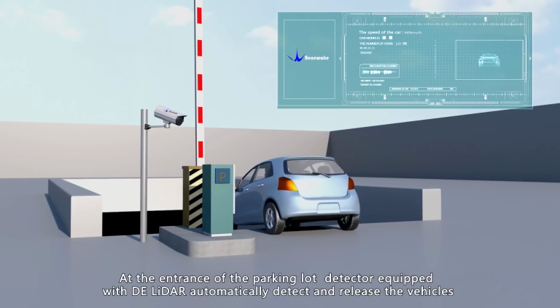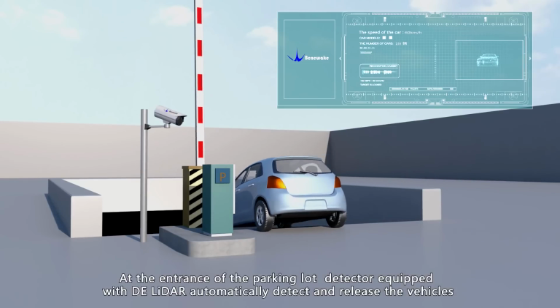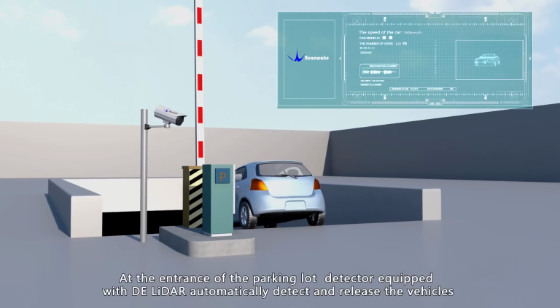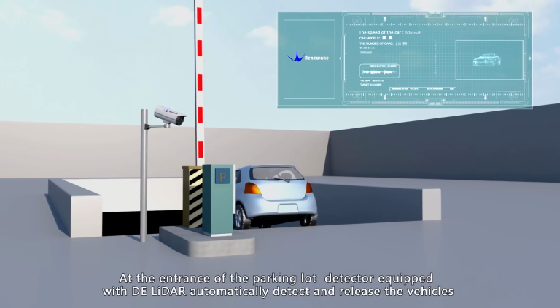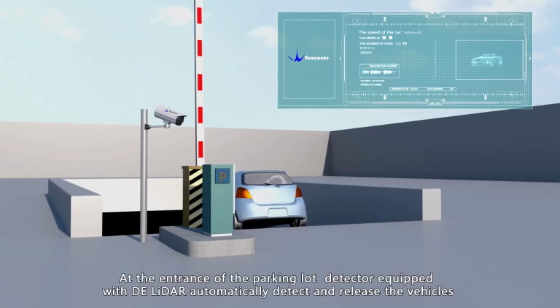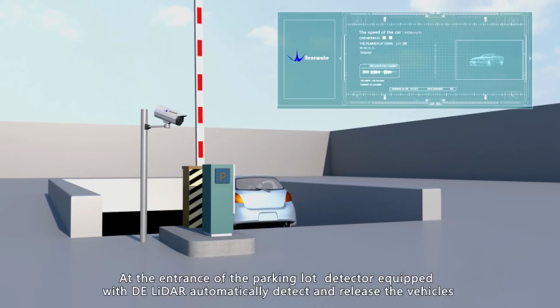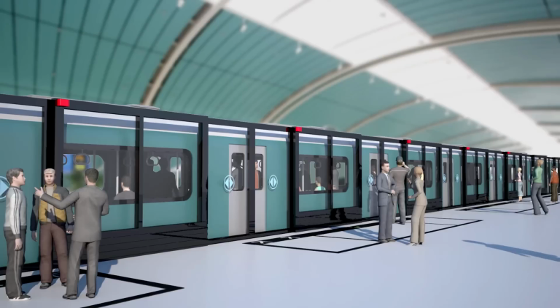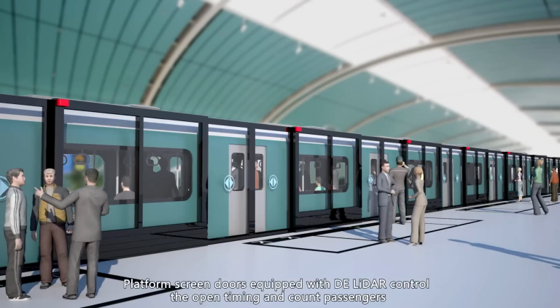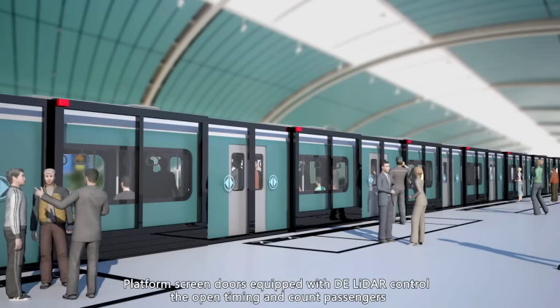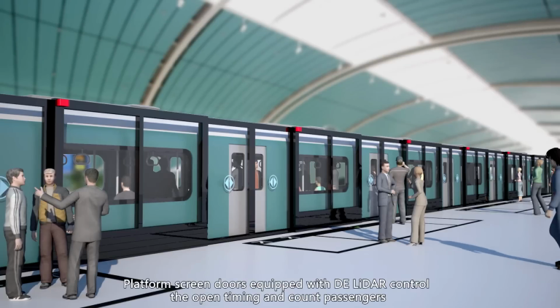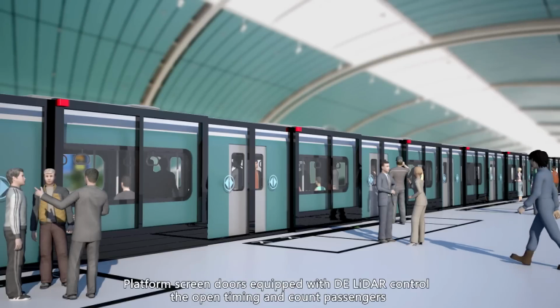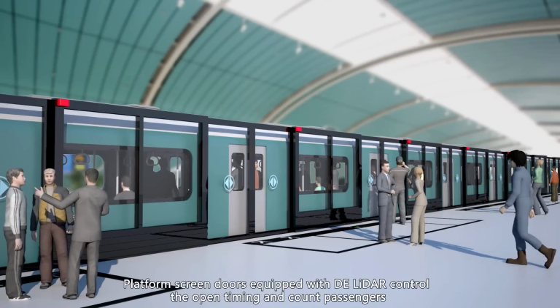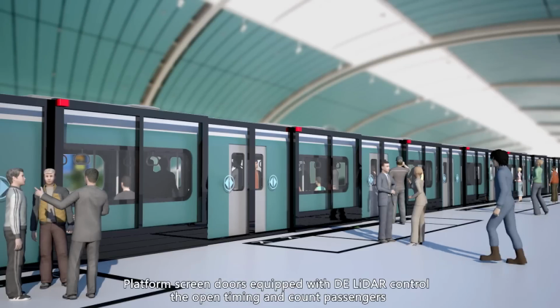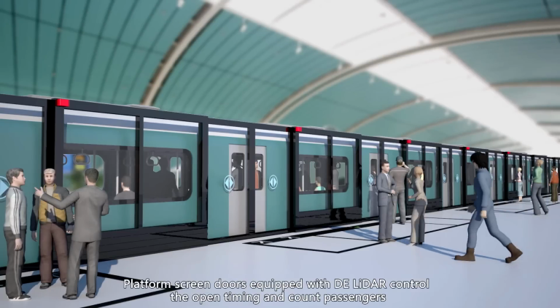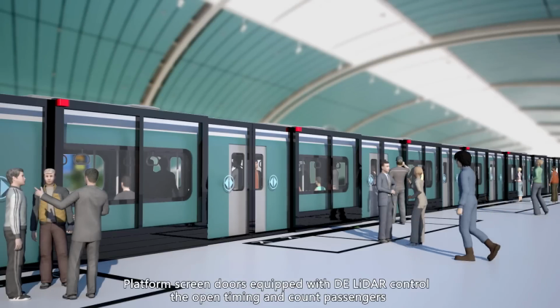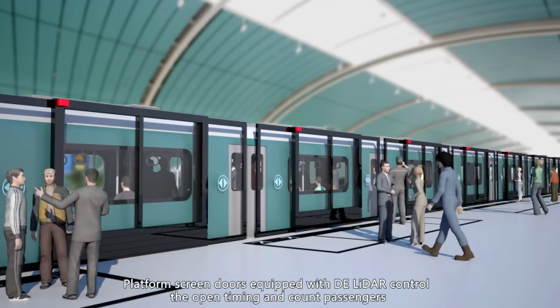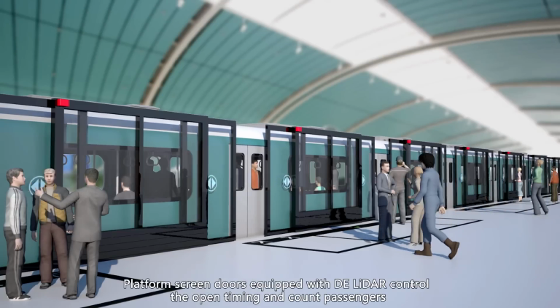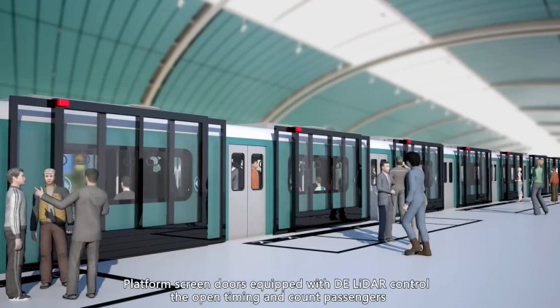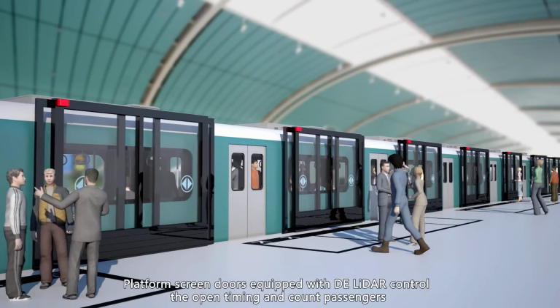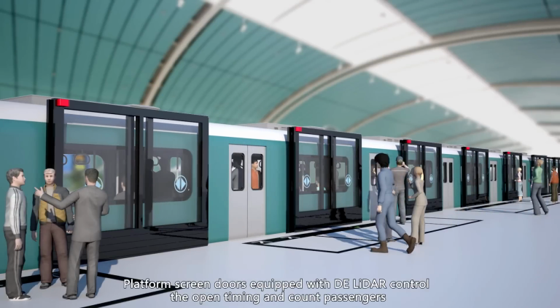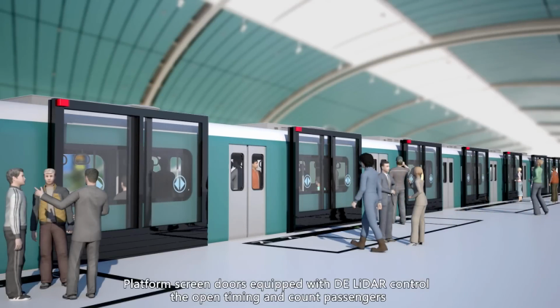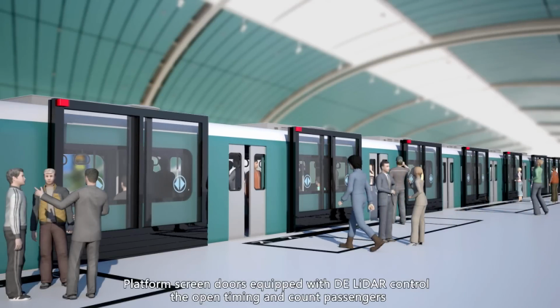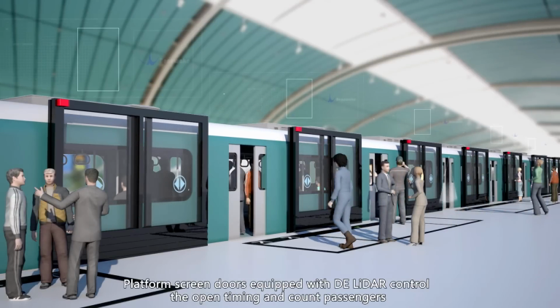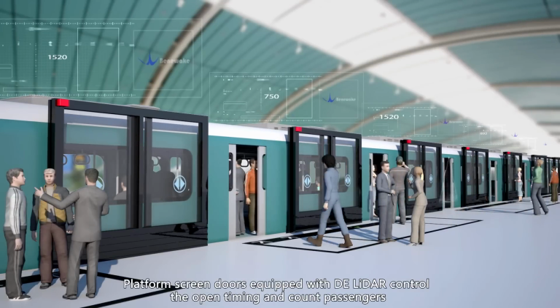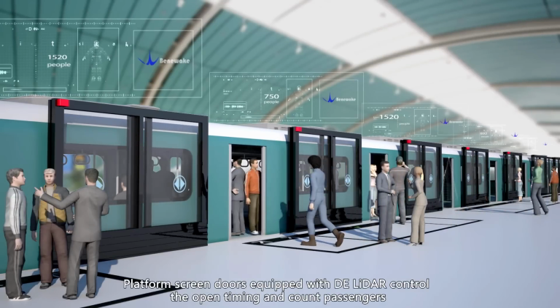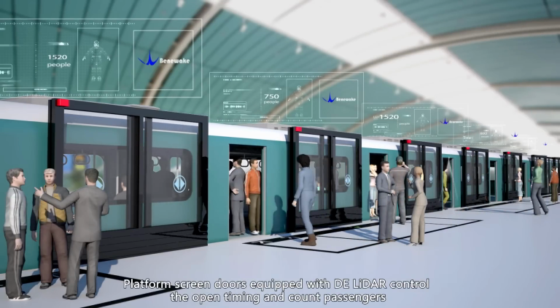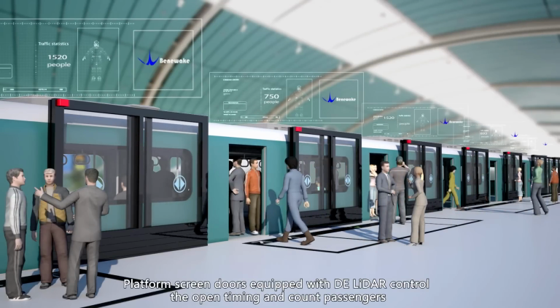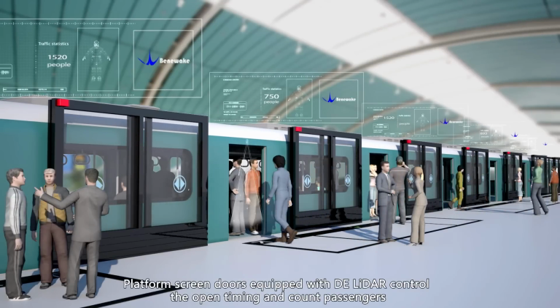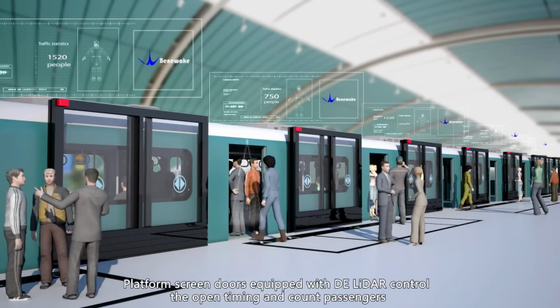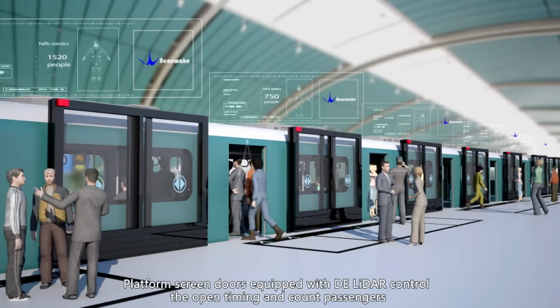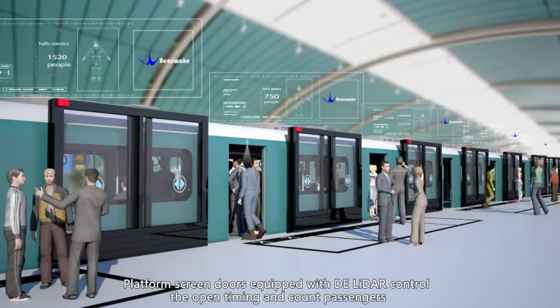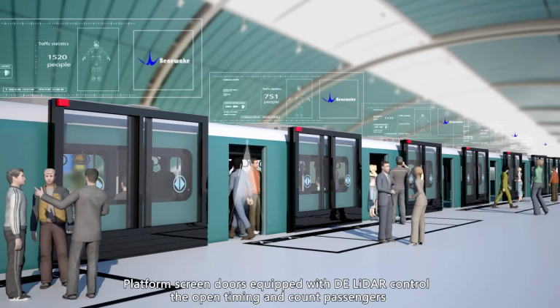Platform screen doors equipped with DE LiDAR control the open timing and count passengers.